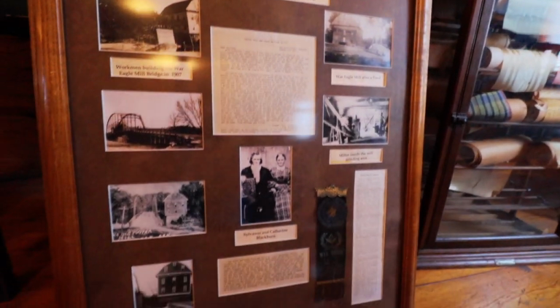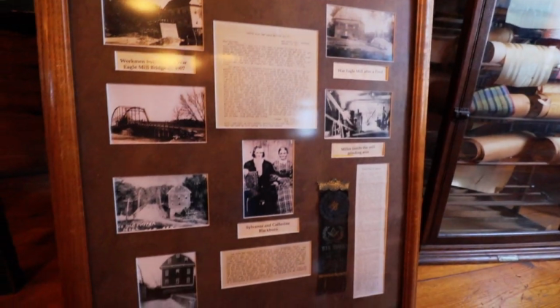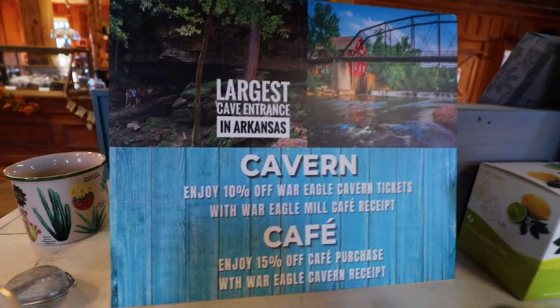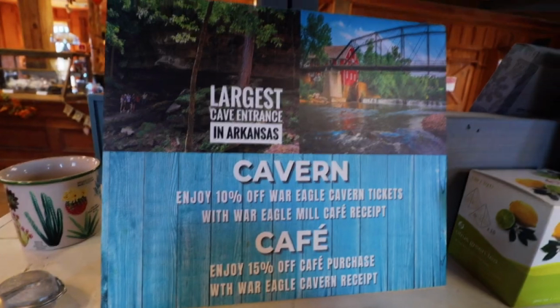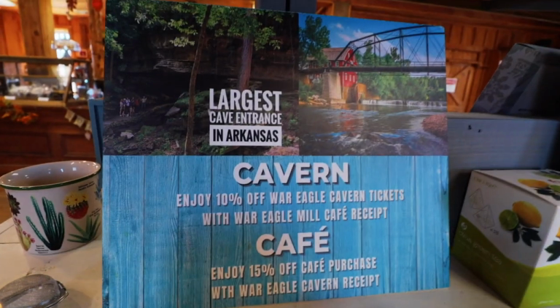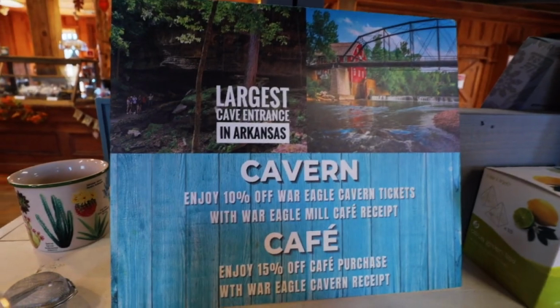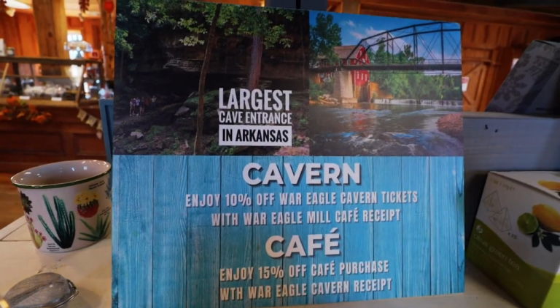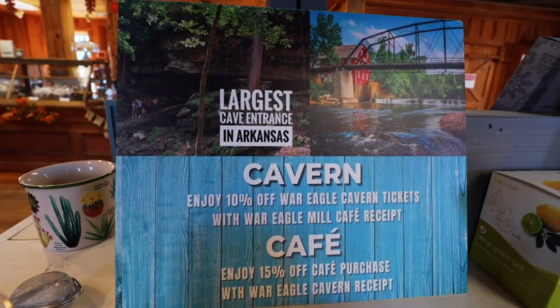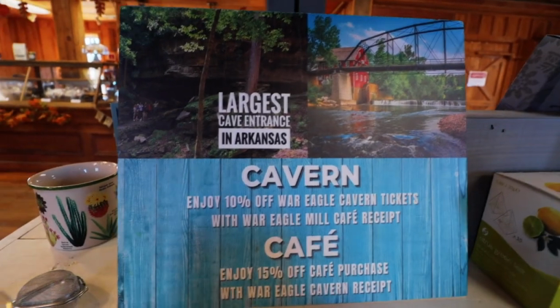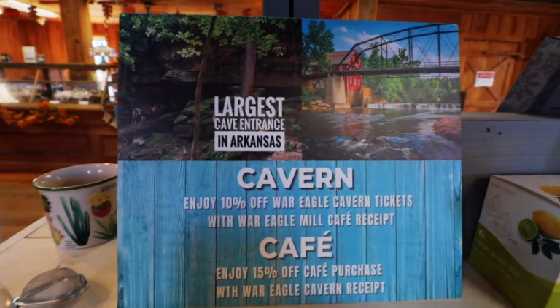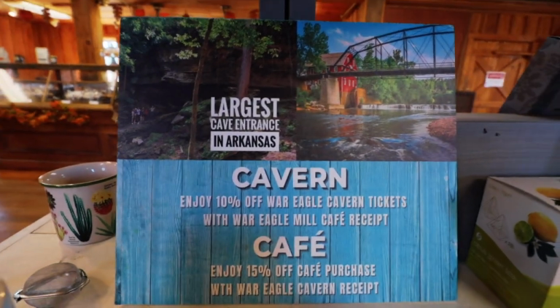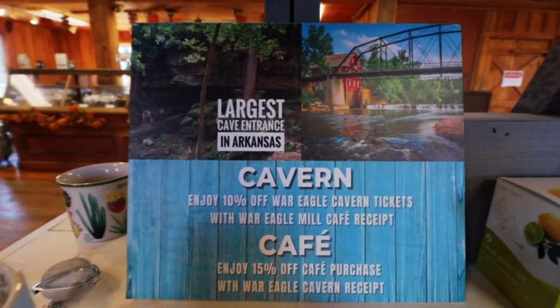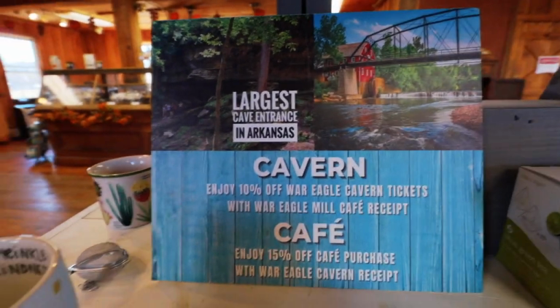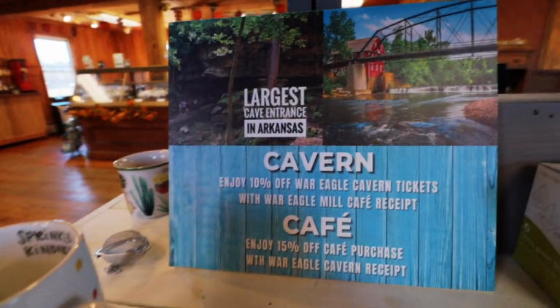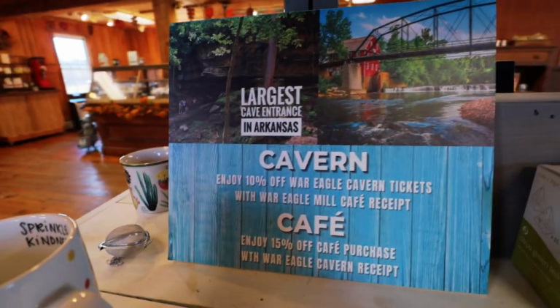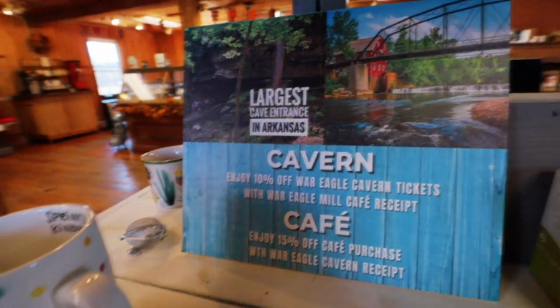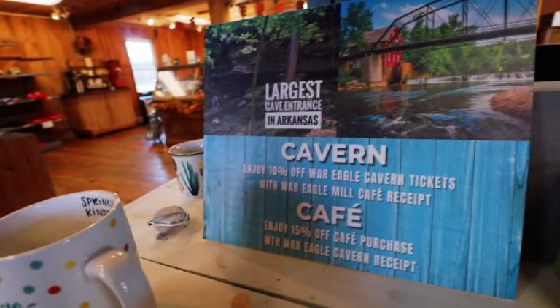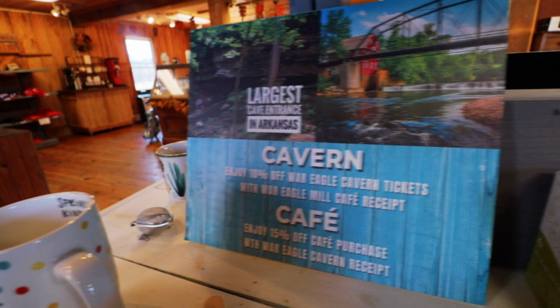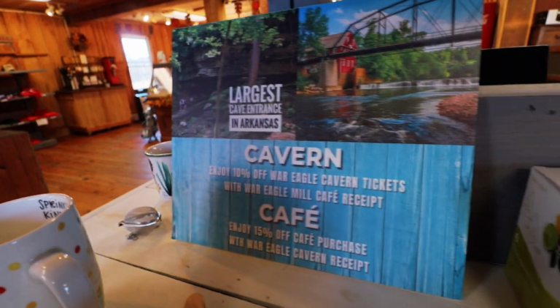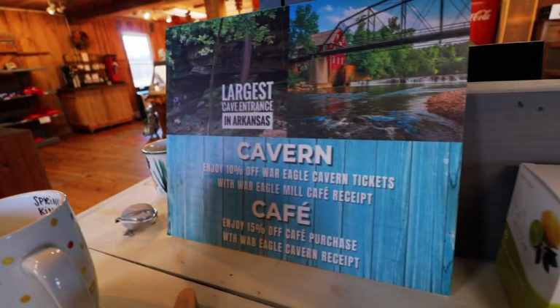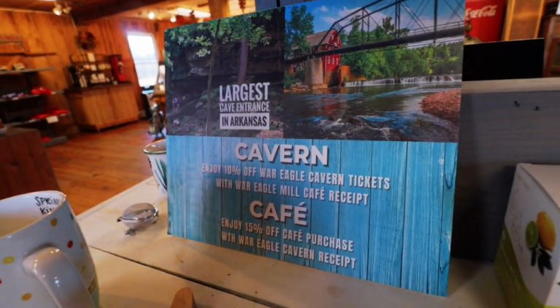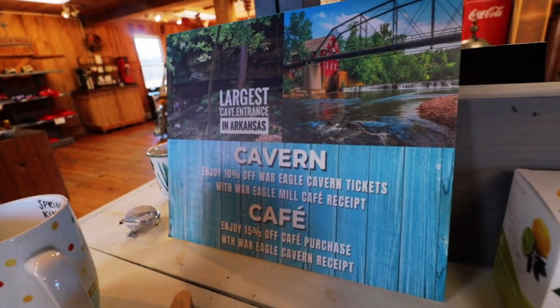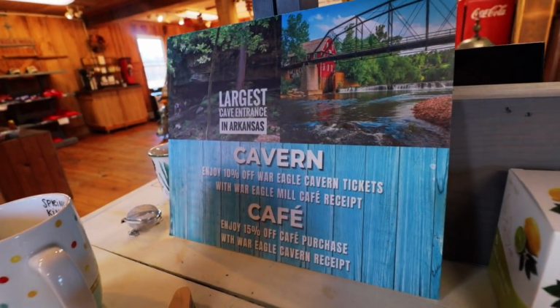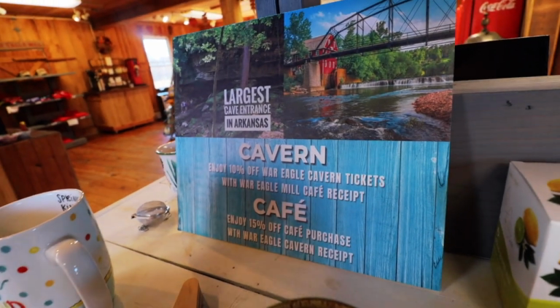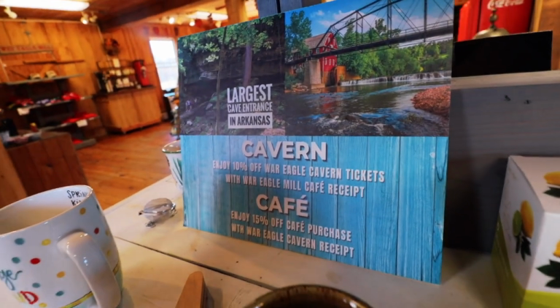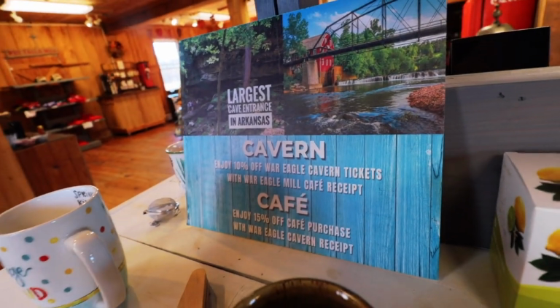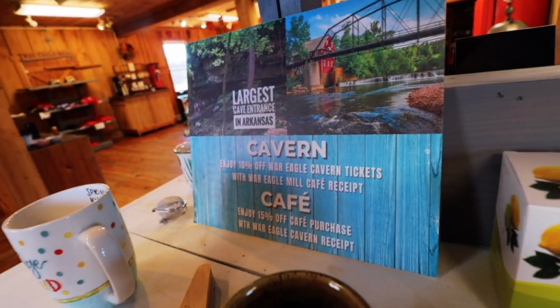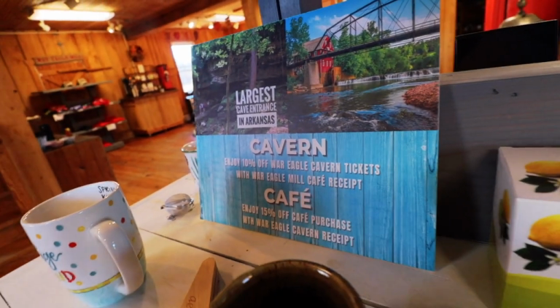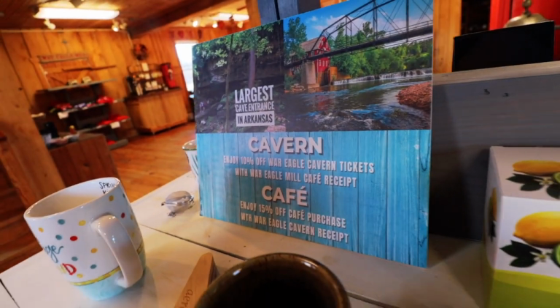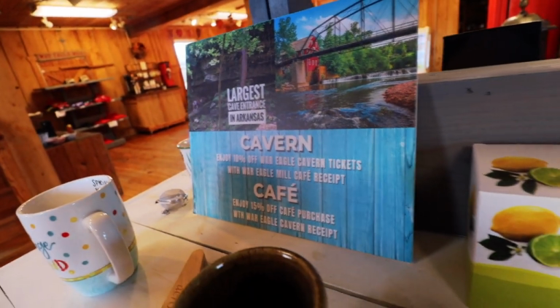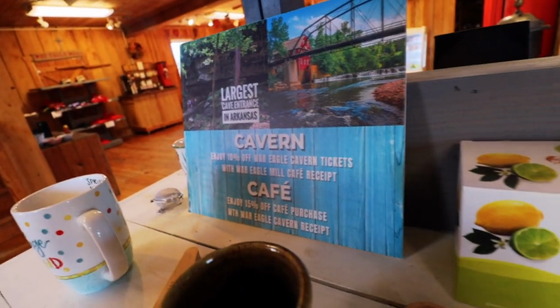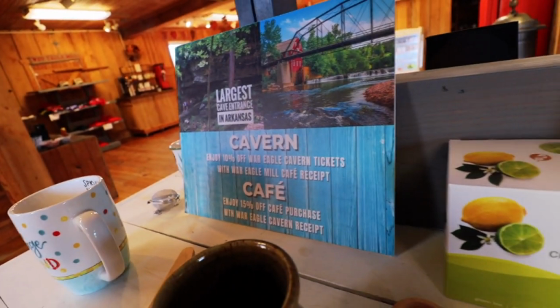Oh look at this — there's actually a War Eagle Cavern also! Maybe we'll go there one of these days.